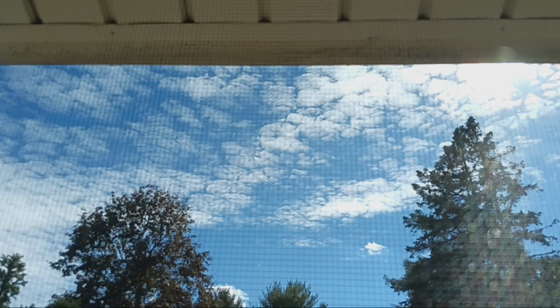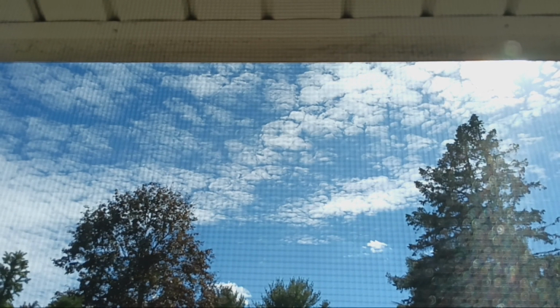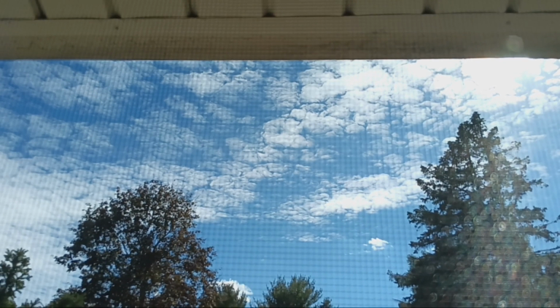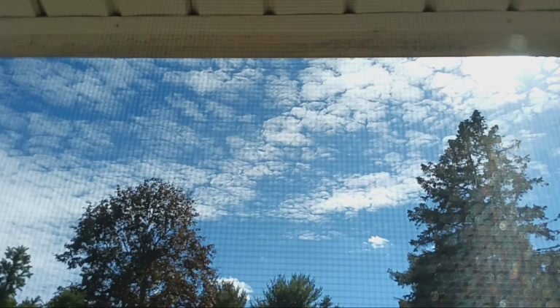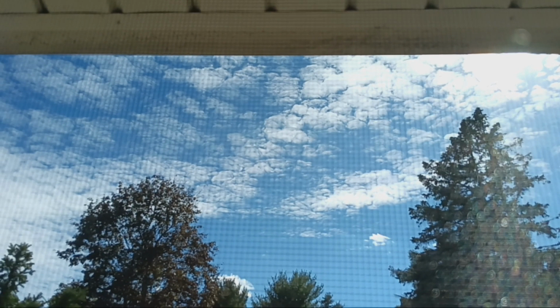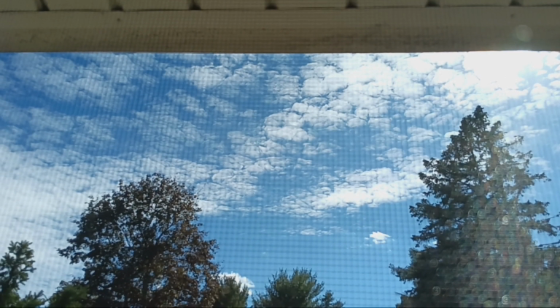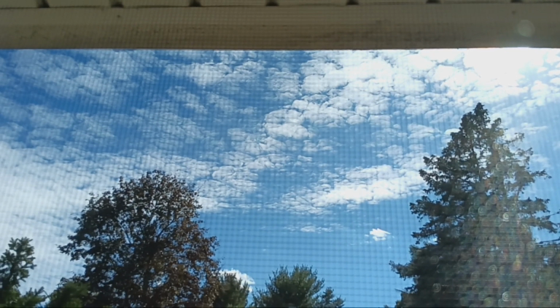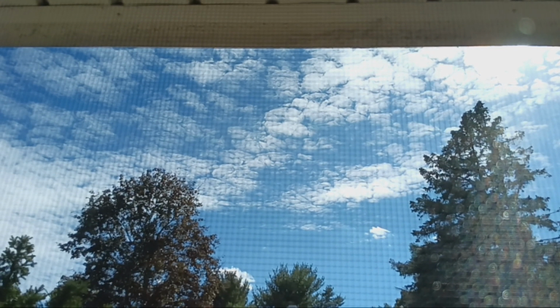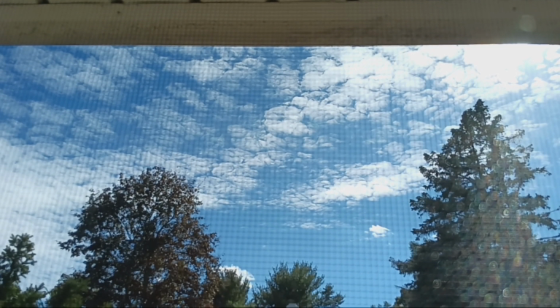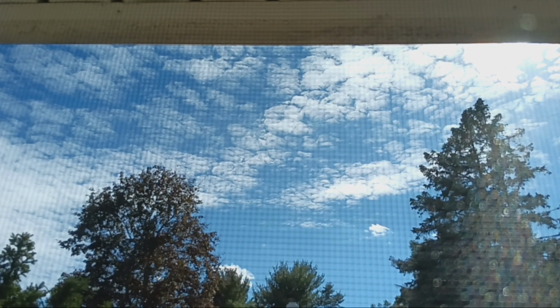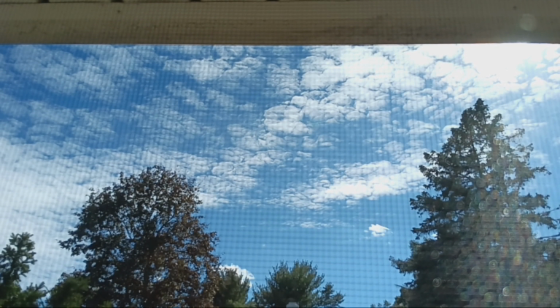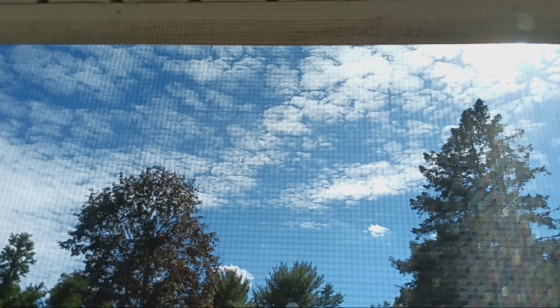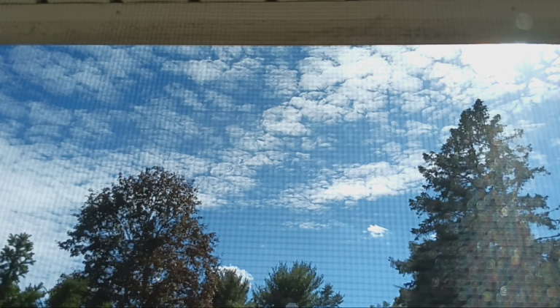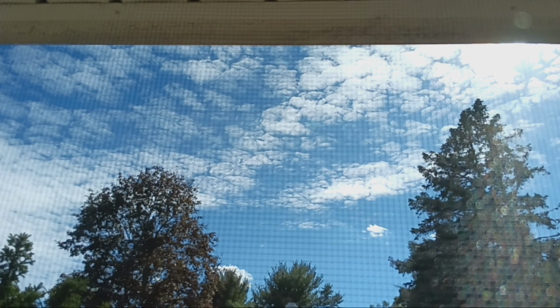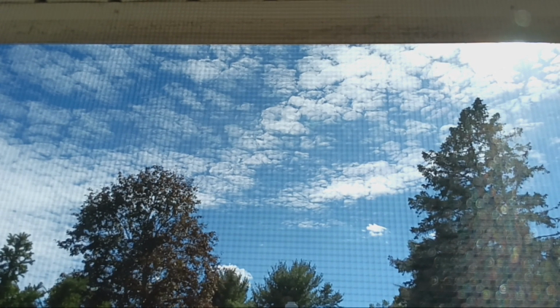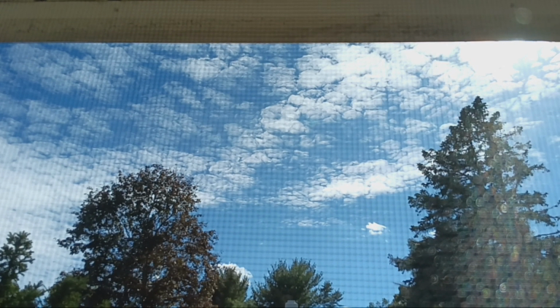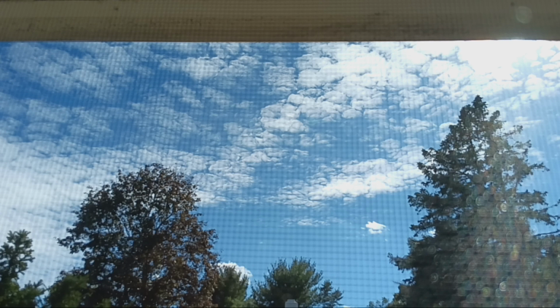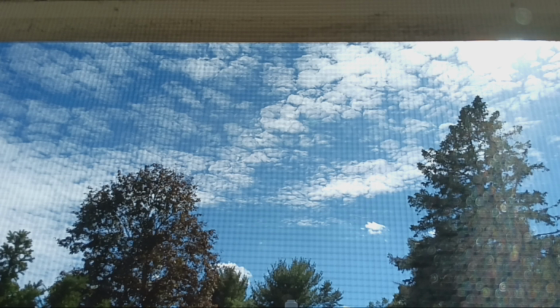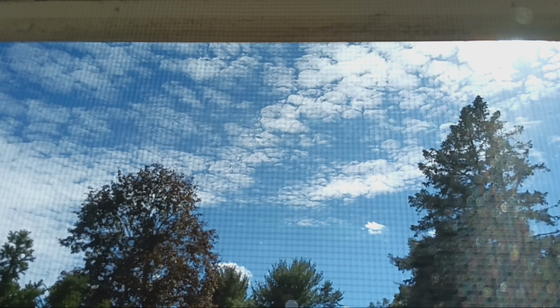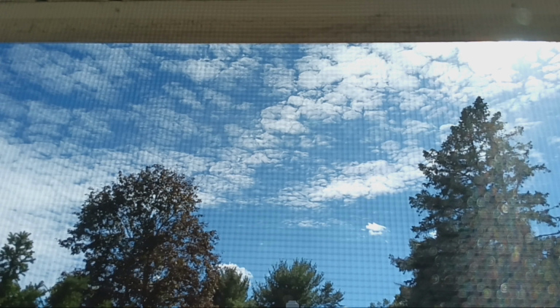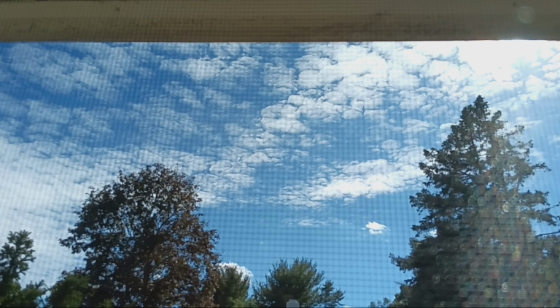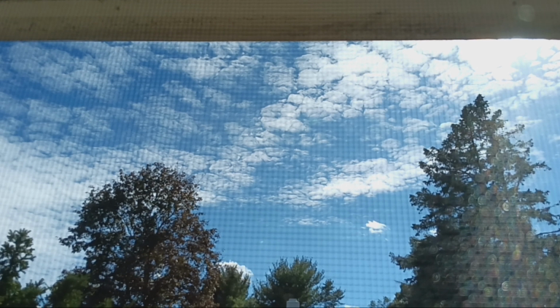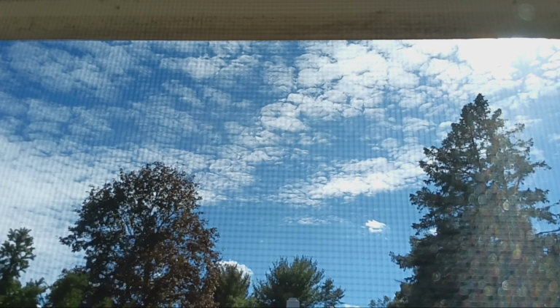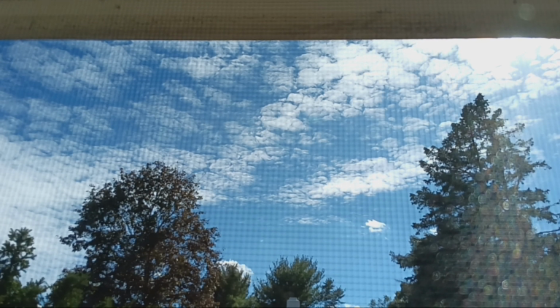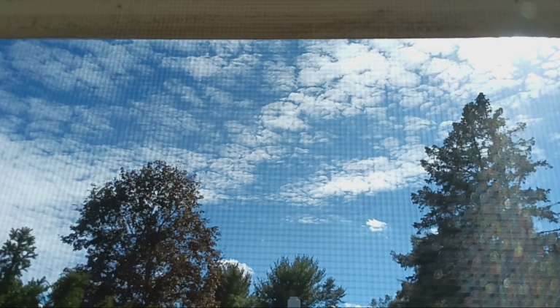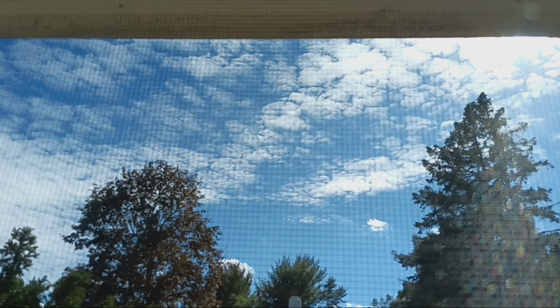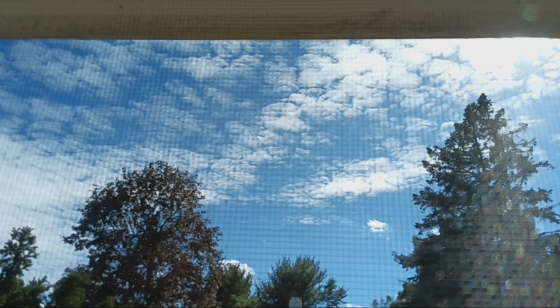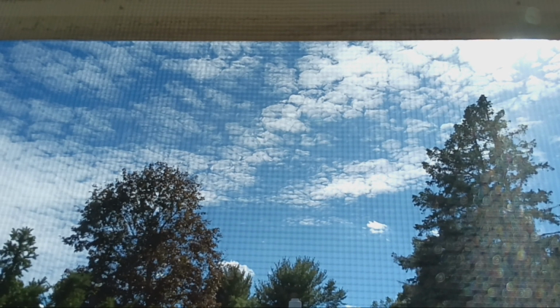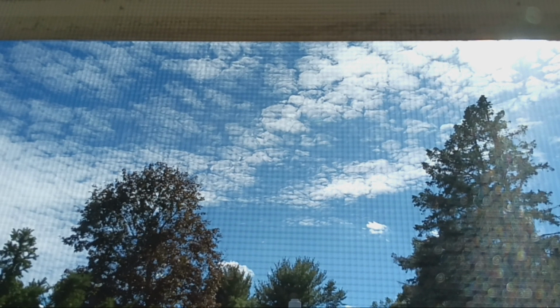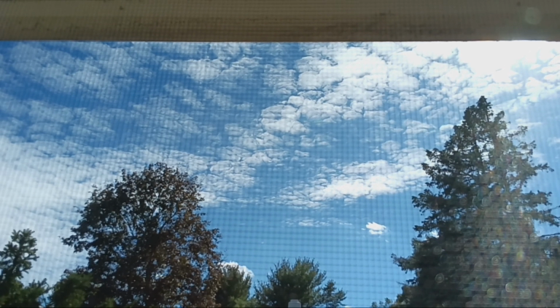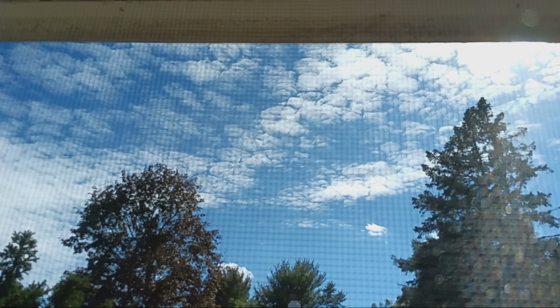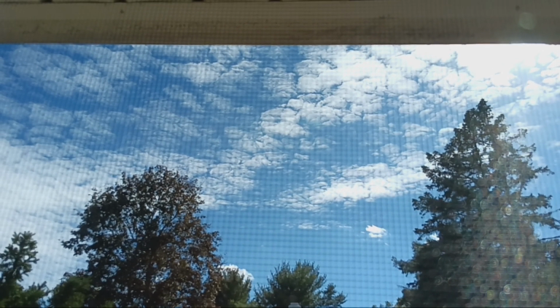We got some nice little clouds, but that's what I did today.